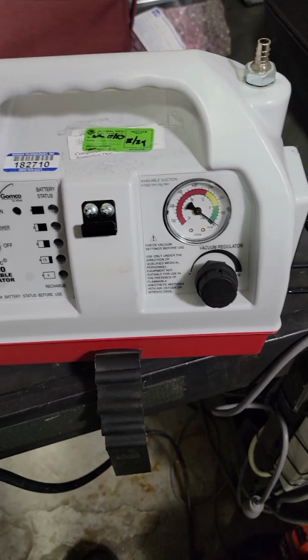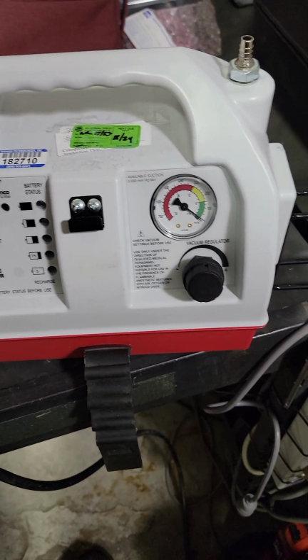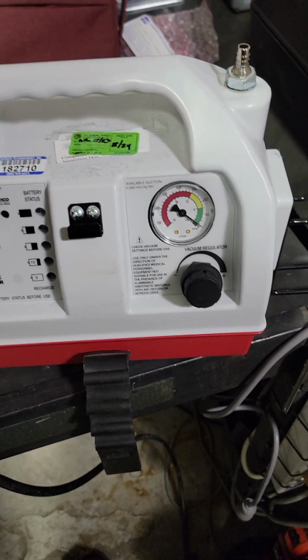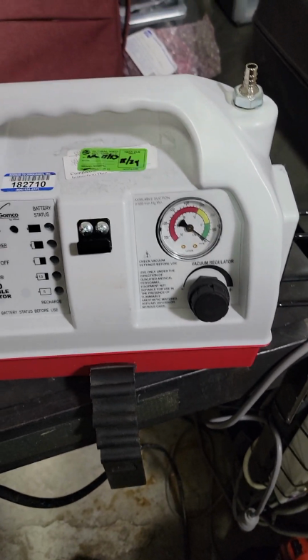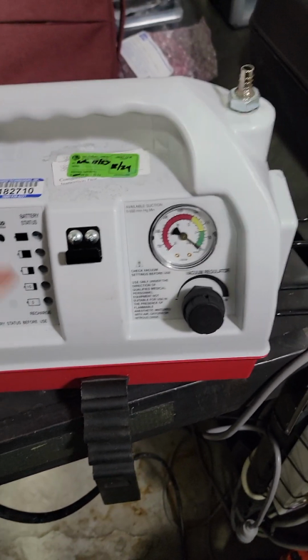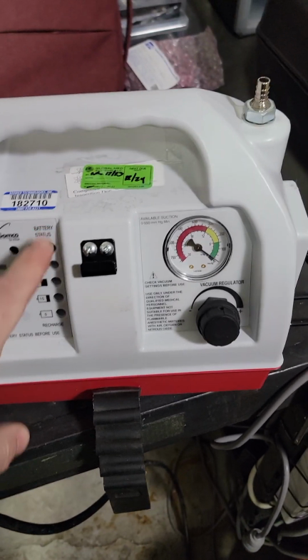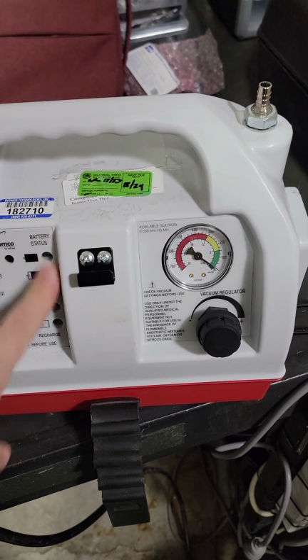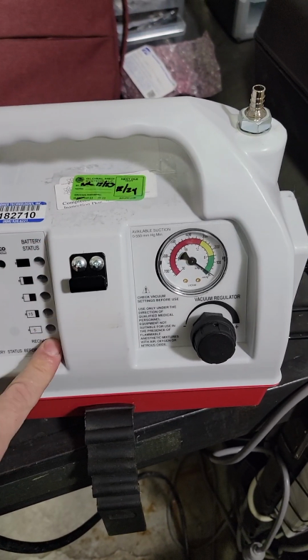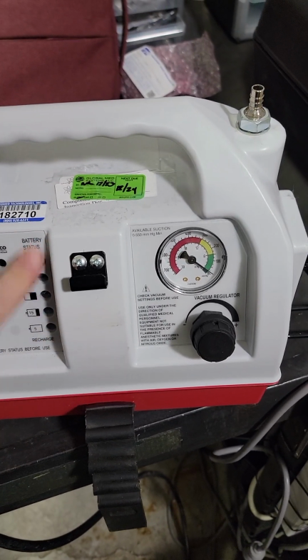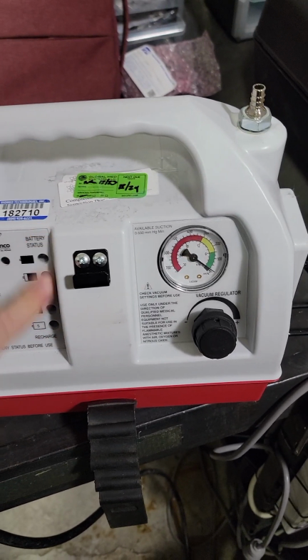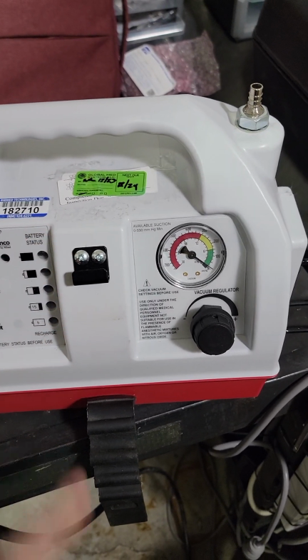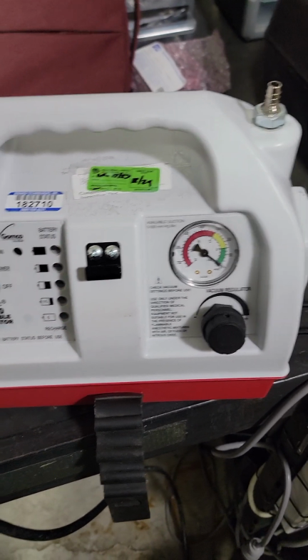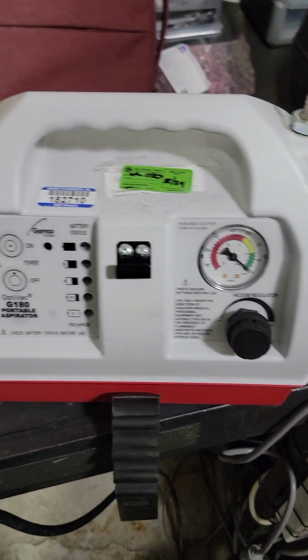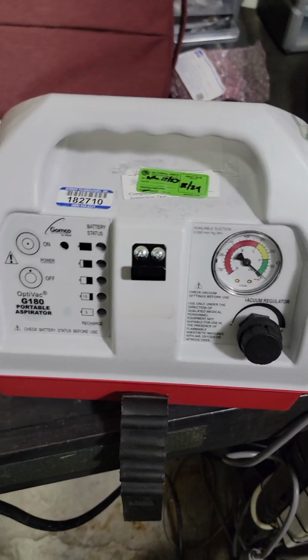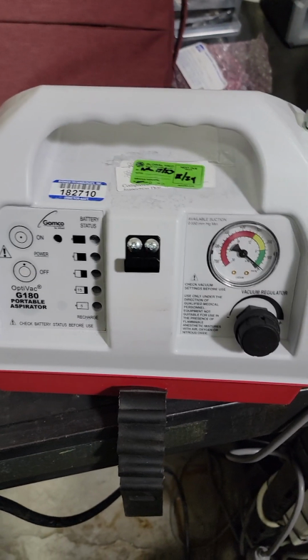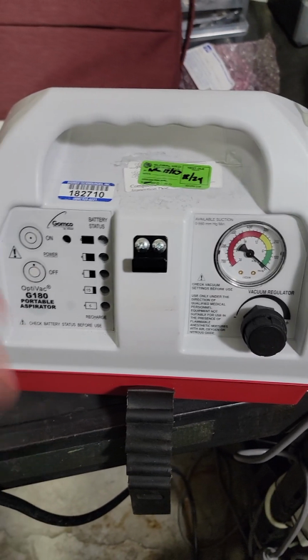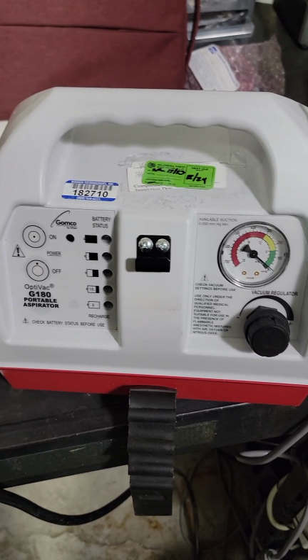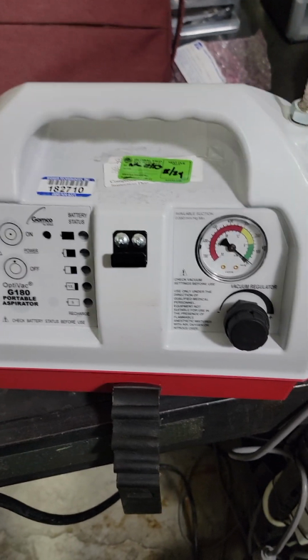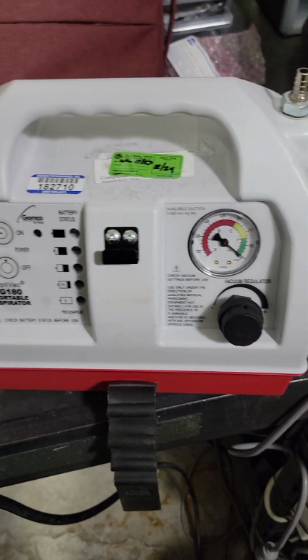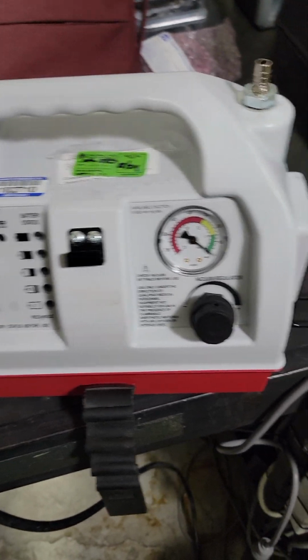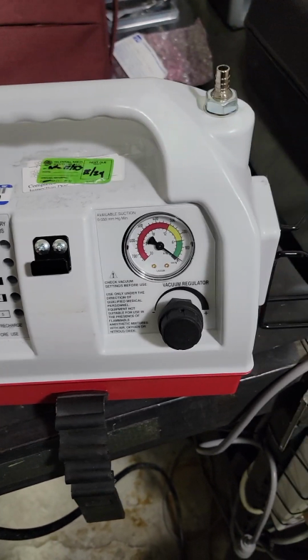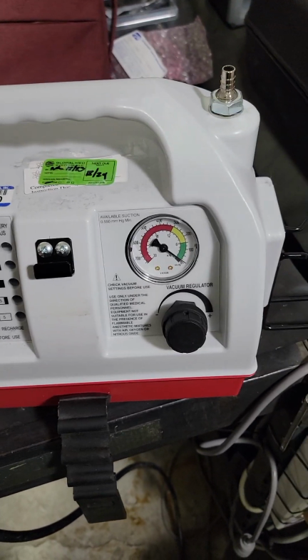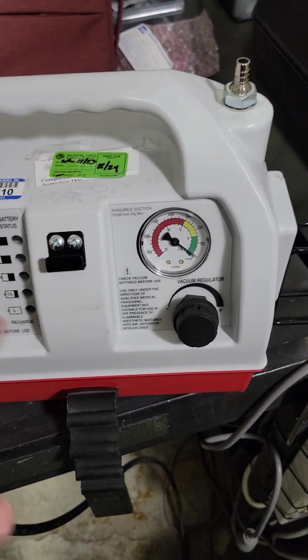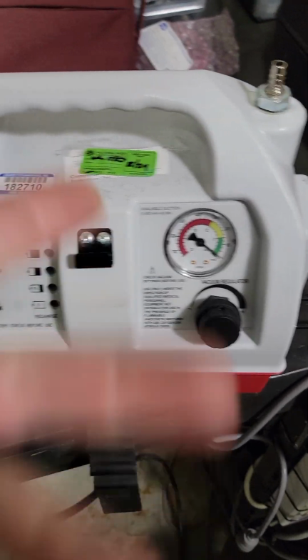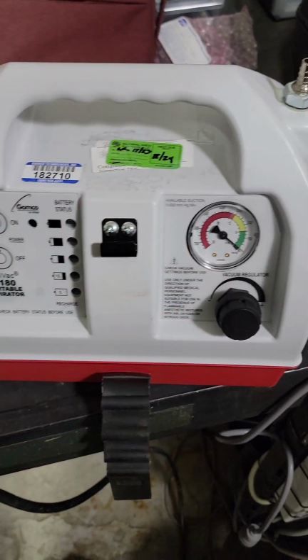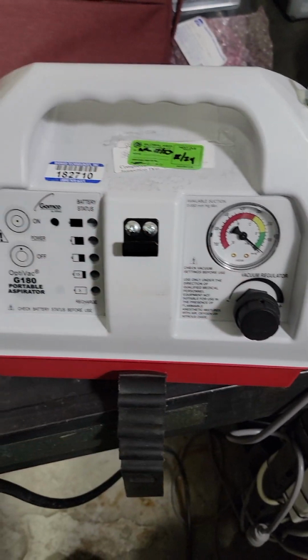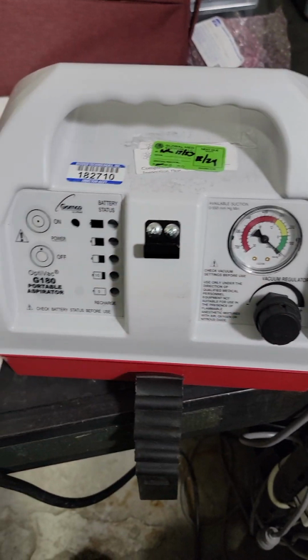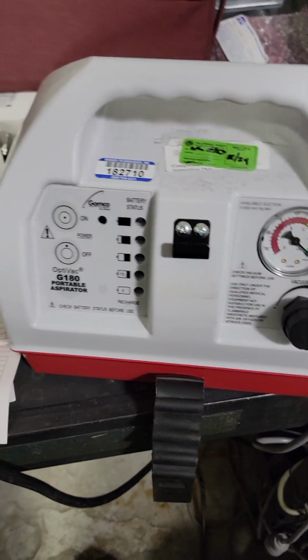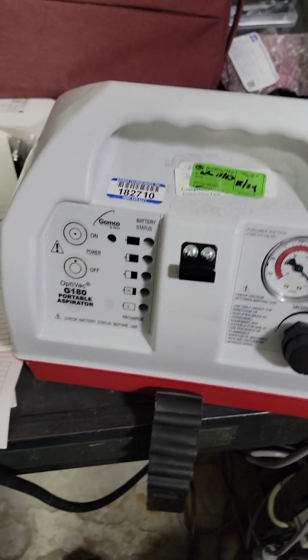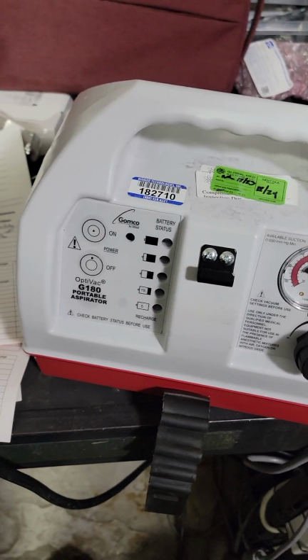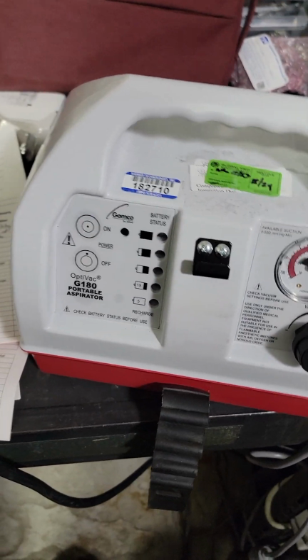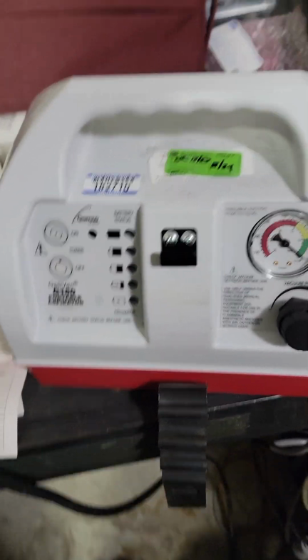When plugged in you'll see the lights on — works, of course. You unplug it, turn it off — should be obvious. Dead battery.